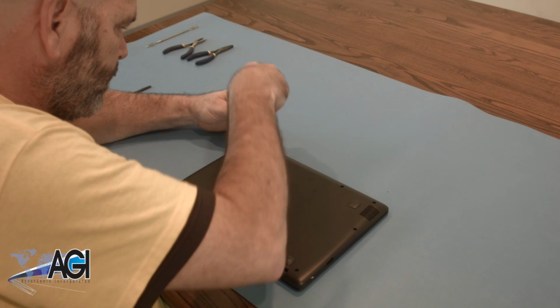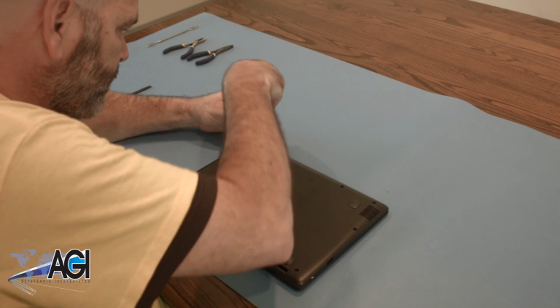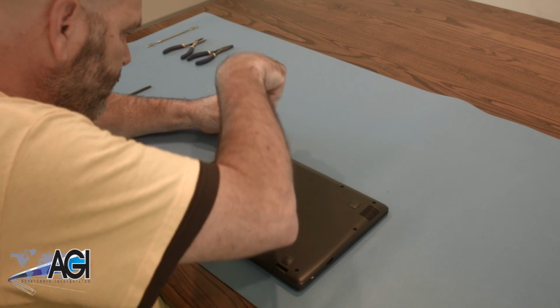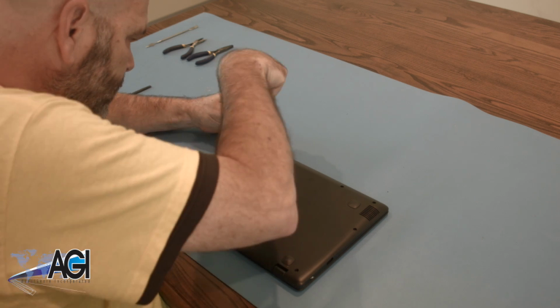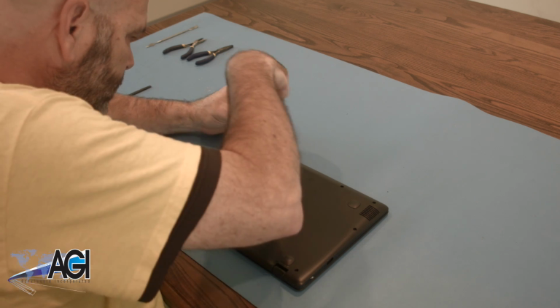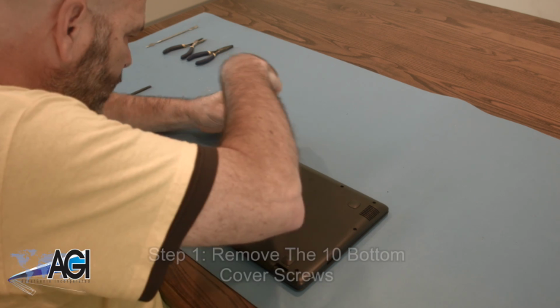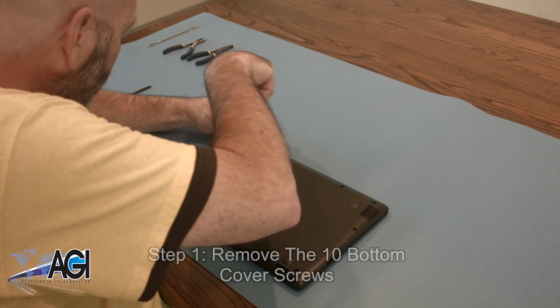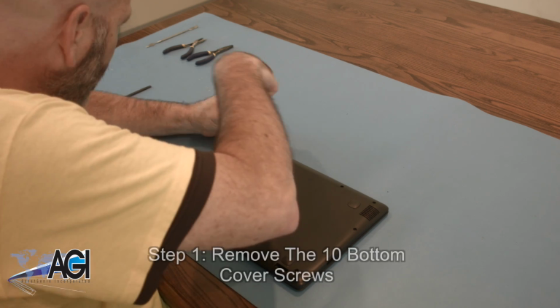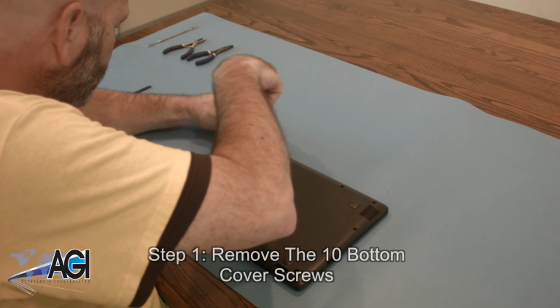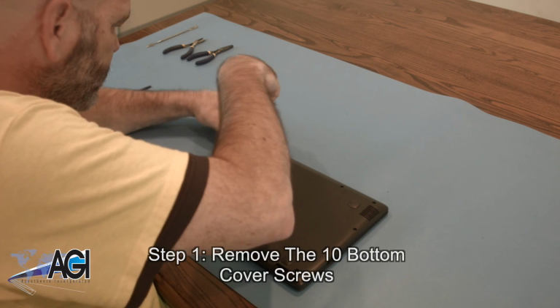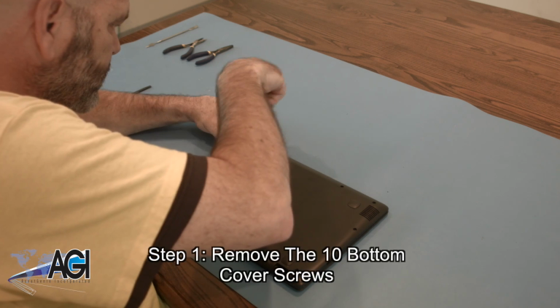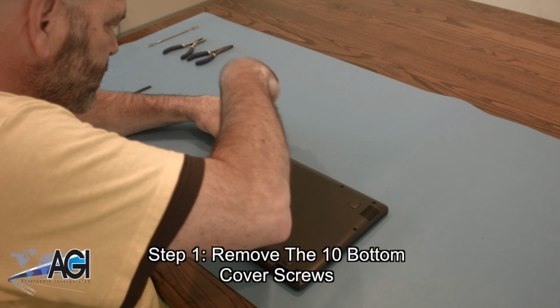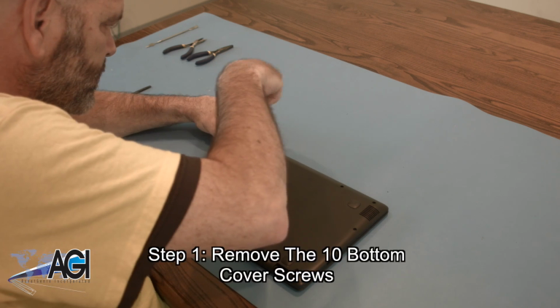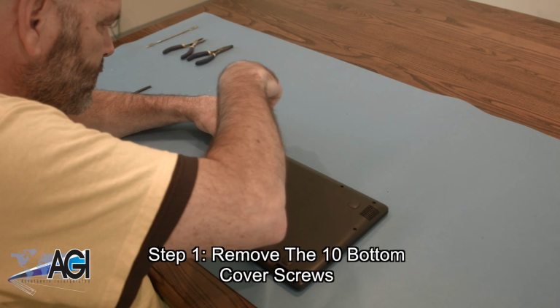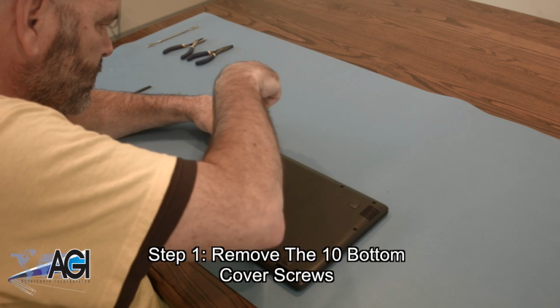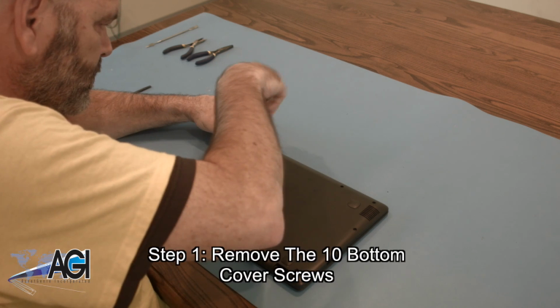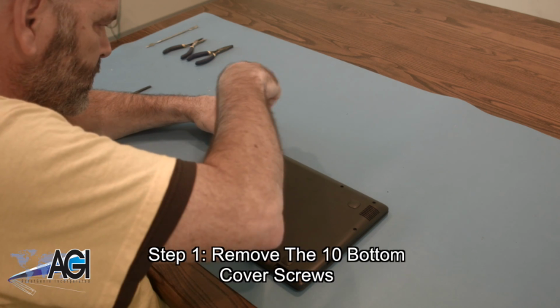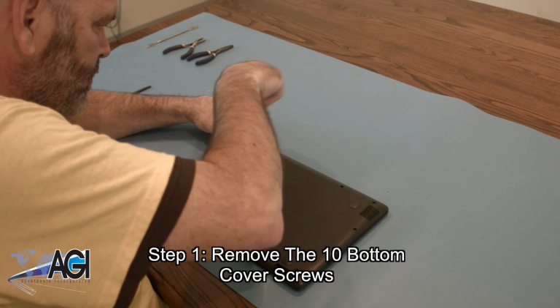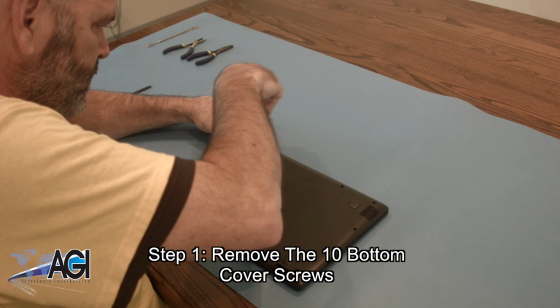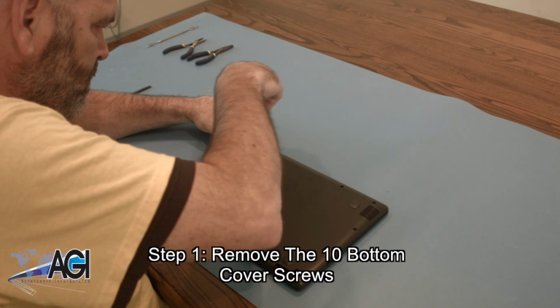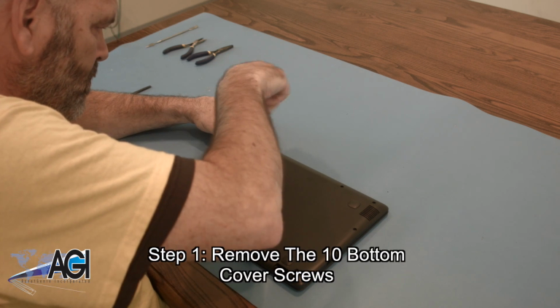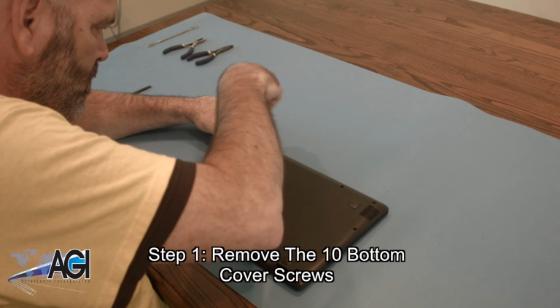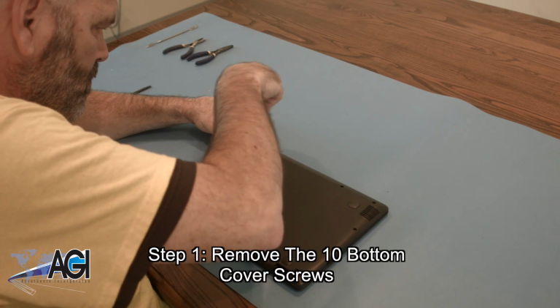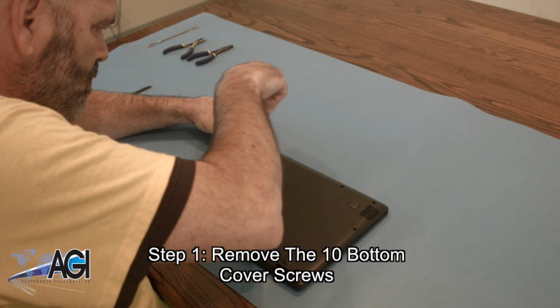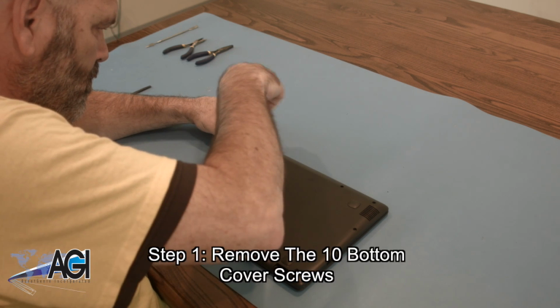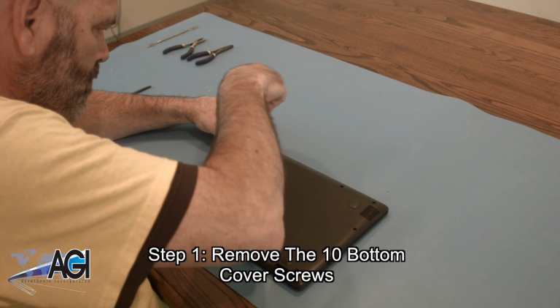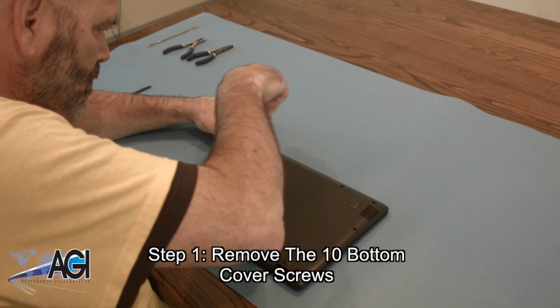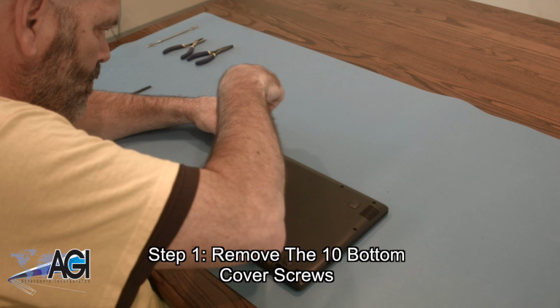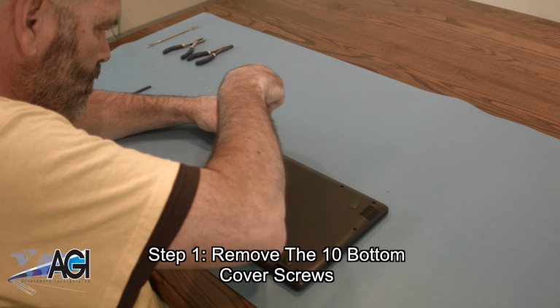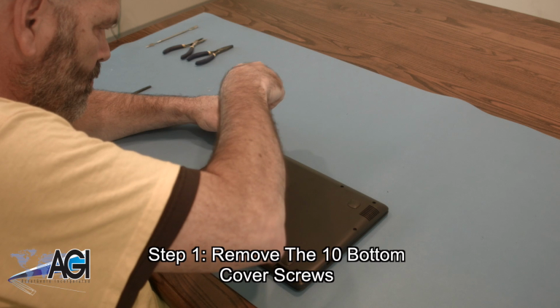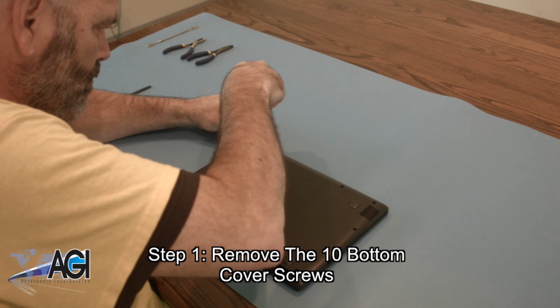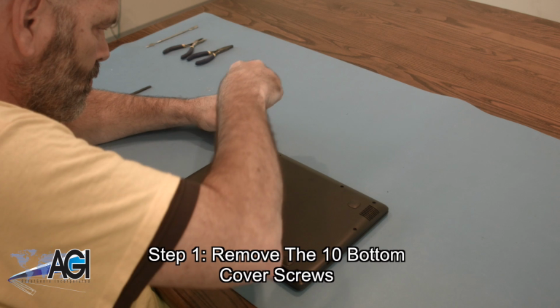The first step will be to remove the ten bottom cover screws.